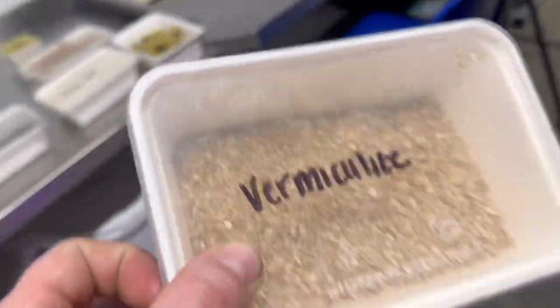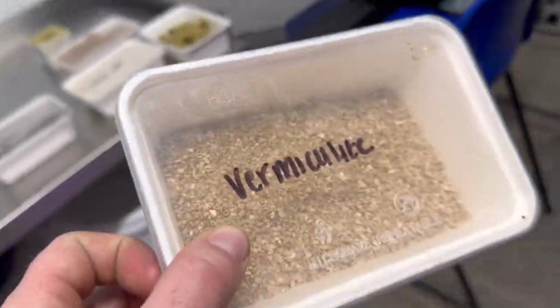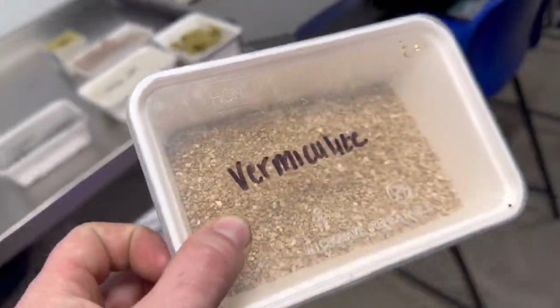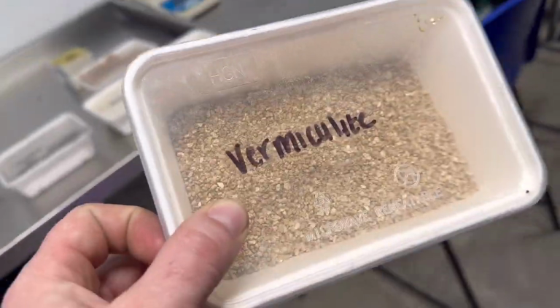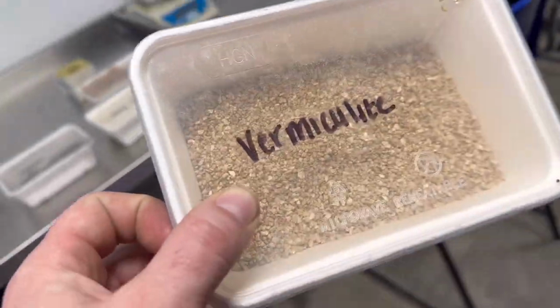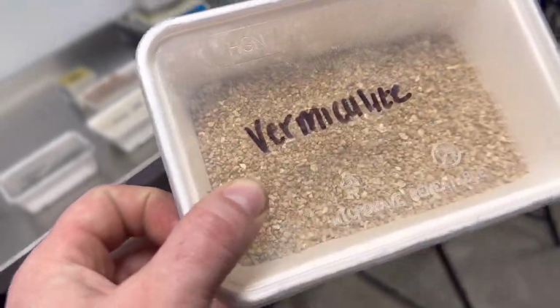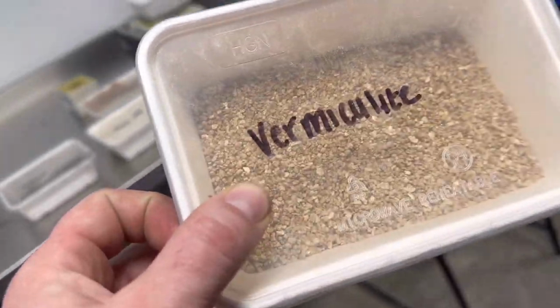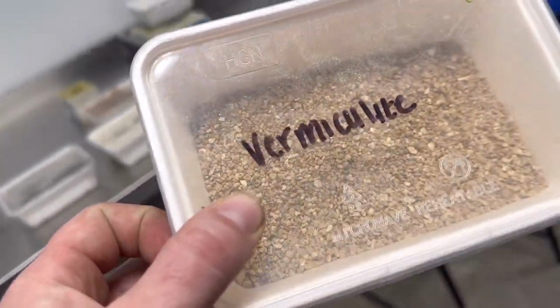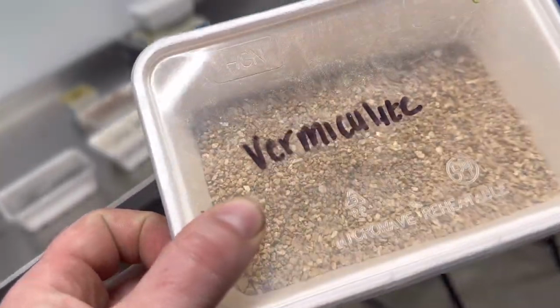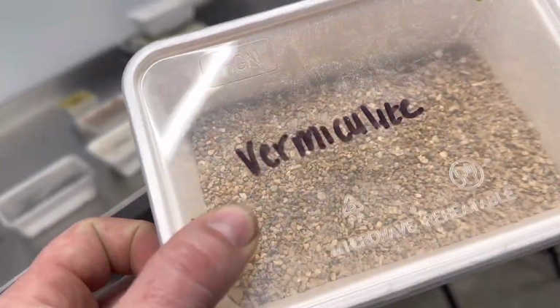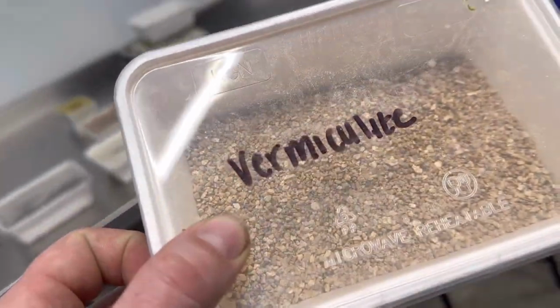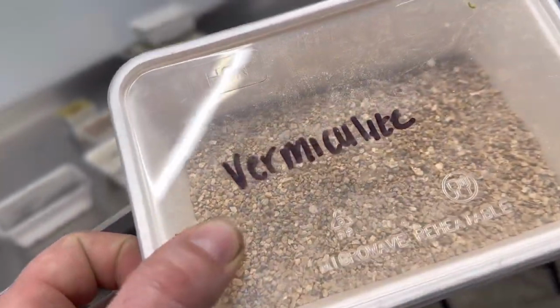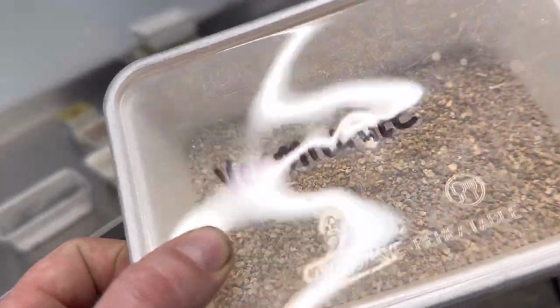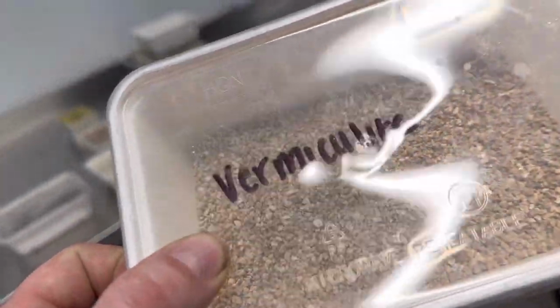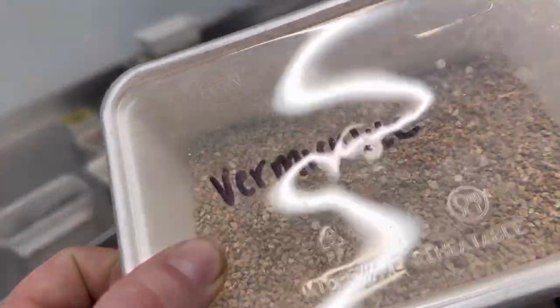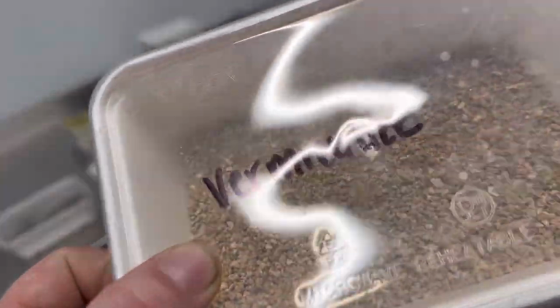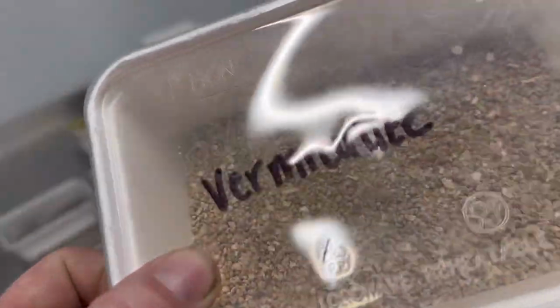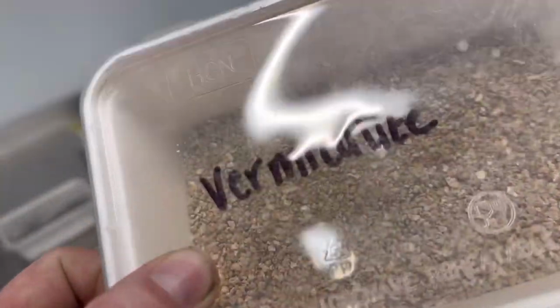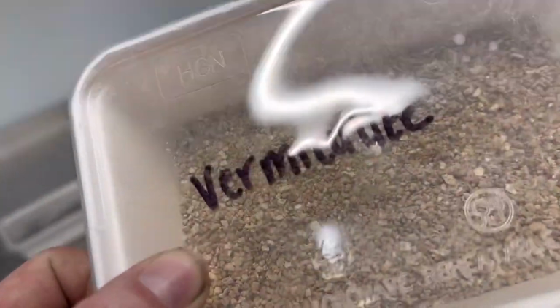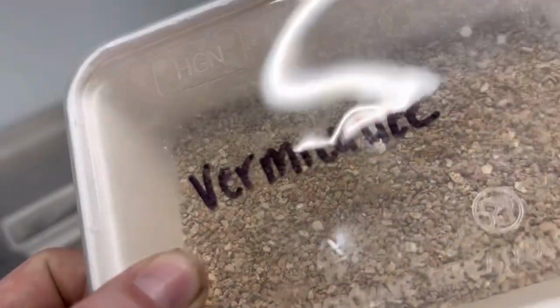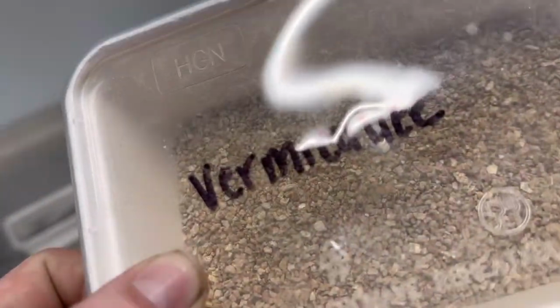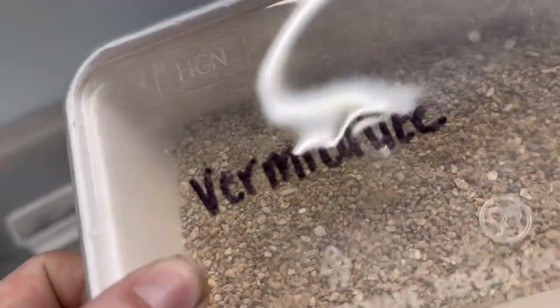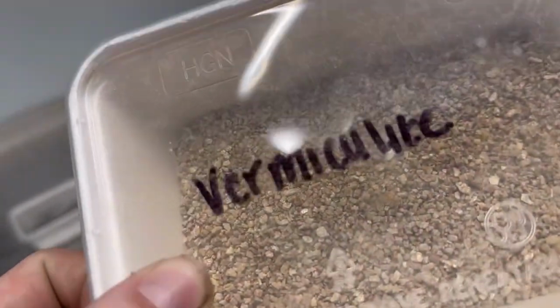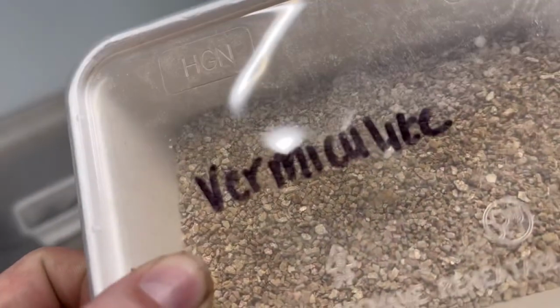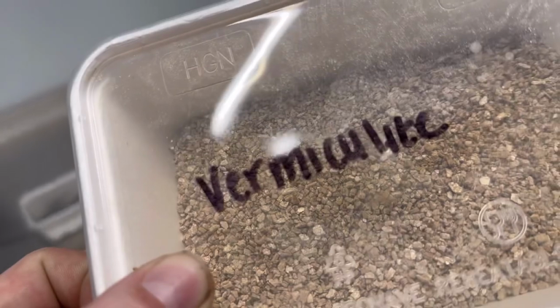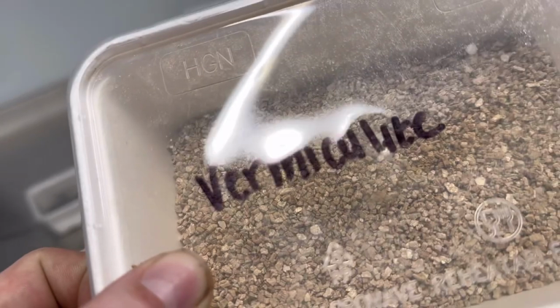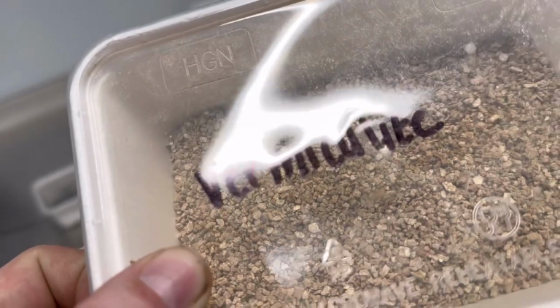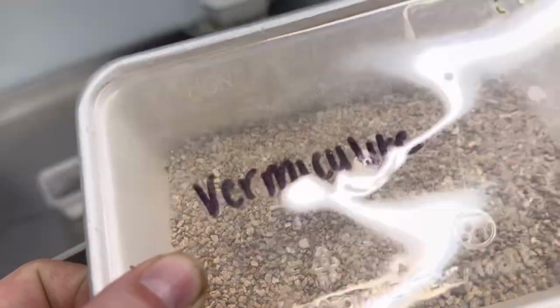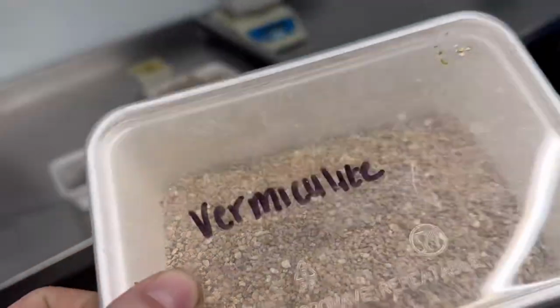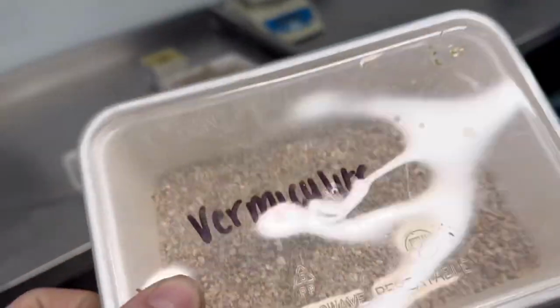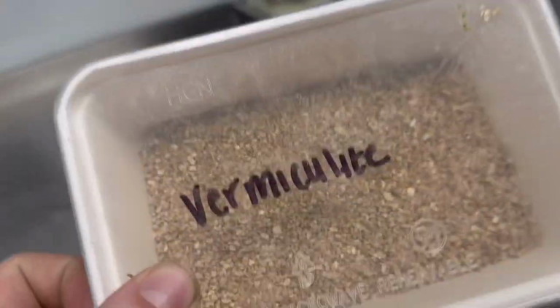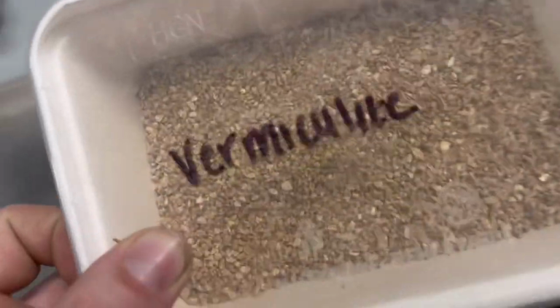Vermiculite - it's kind of like shells, like stone. It's able to keep the moisture.